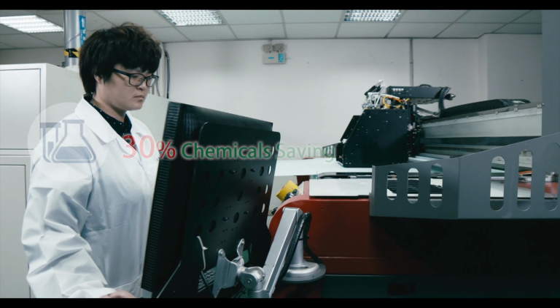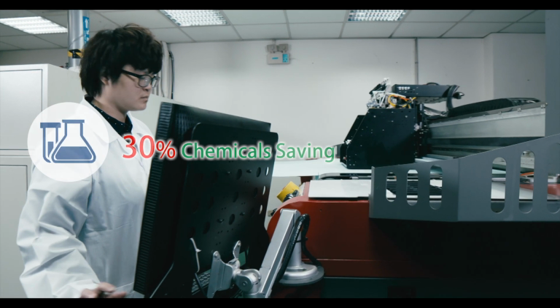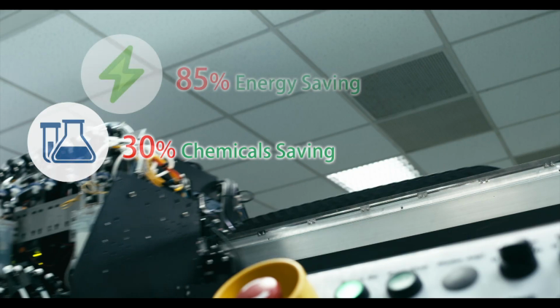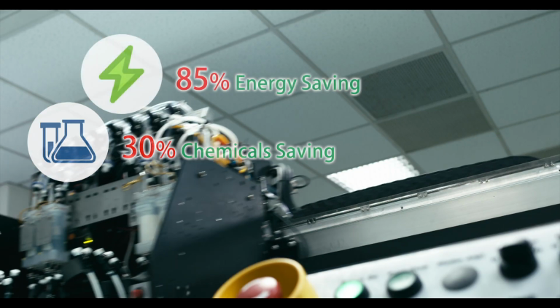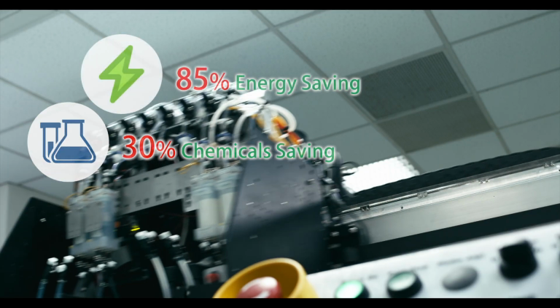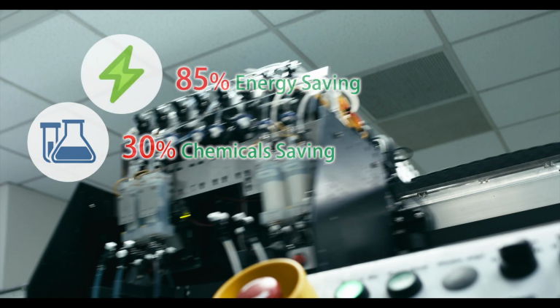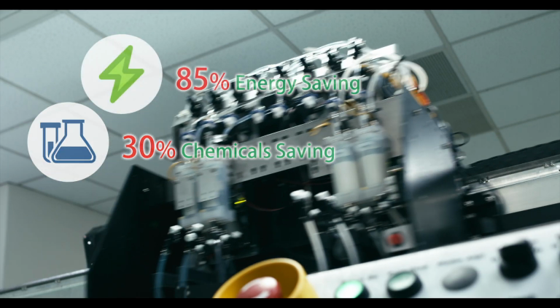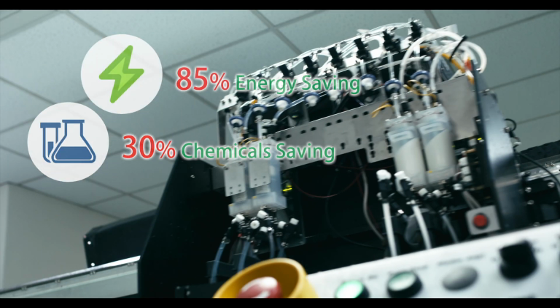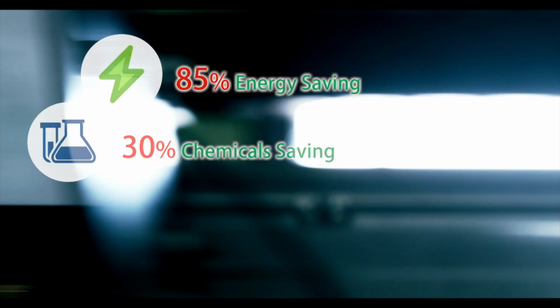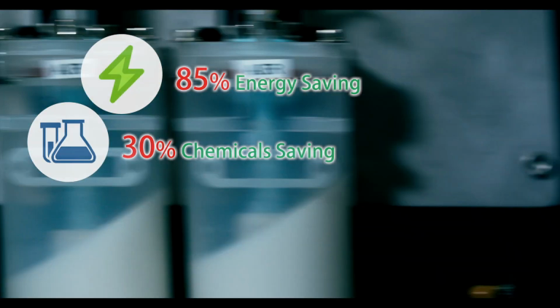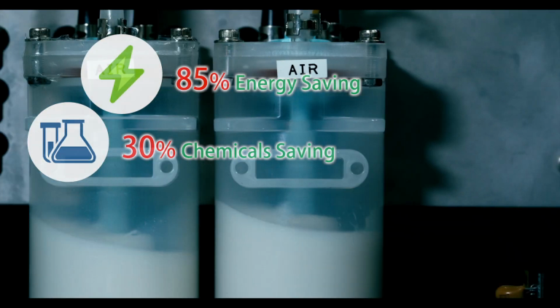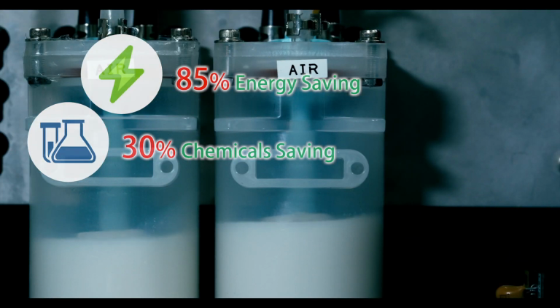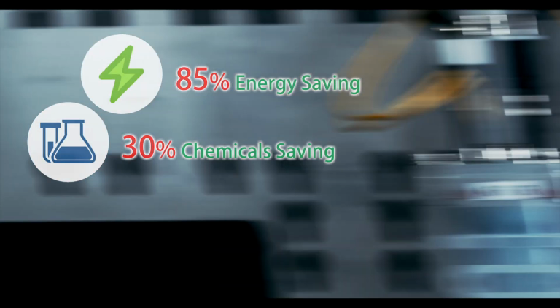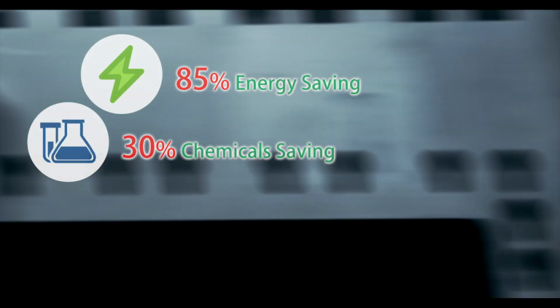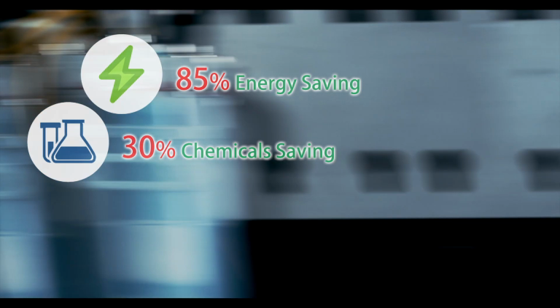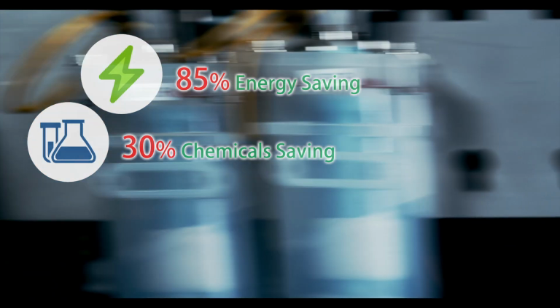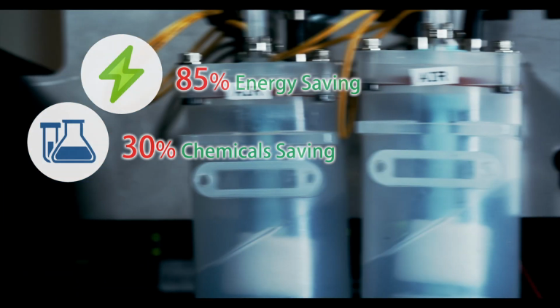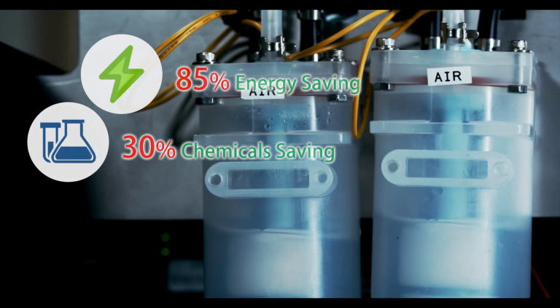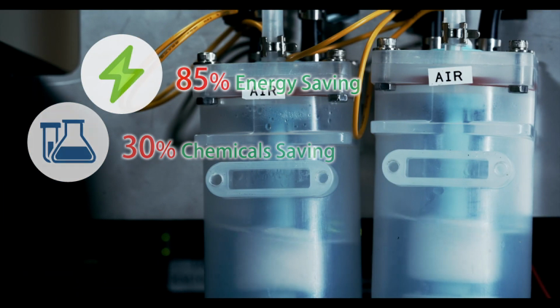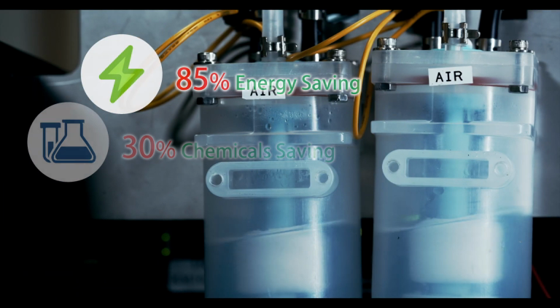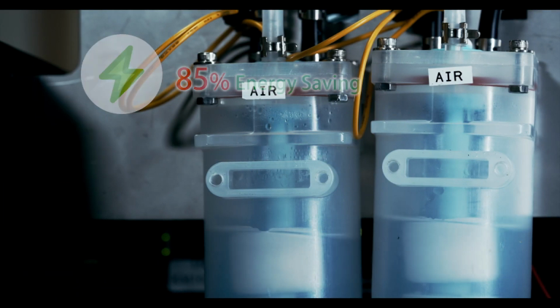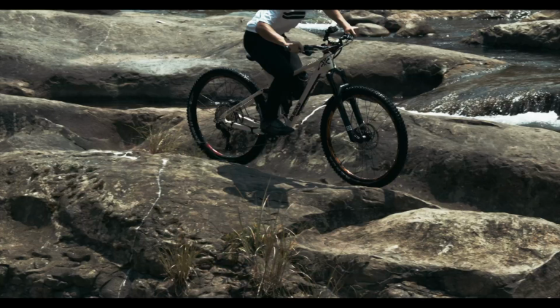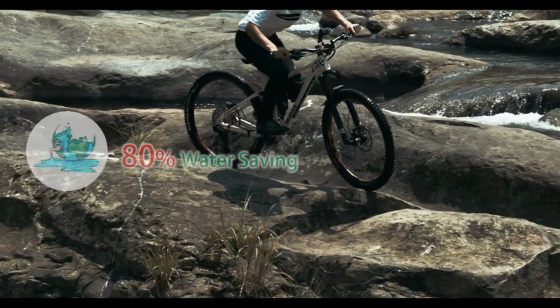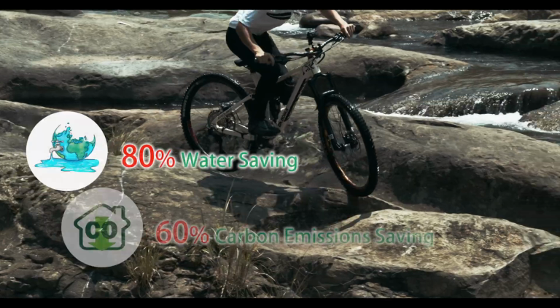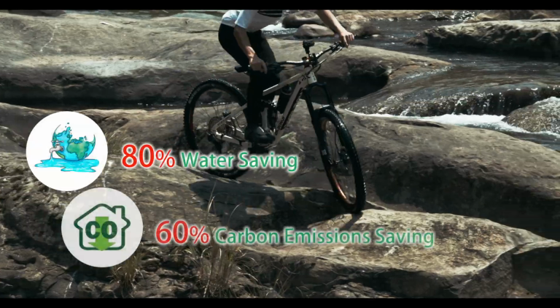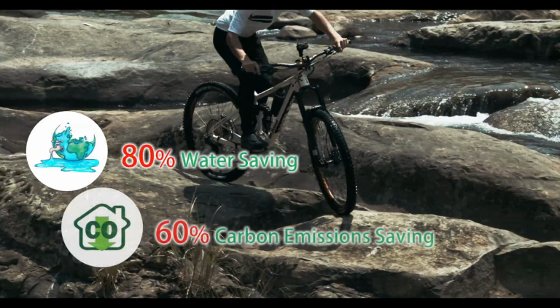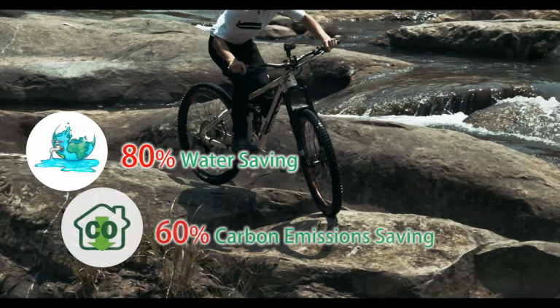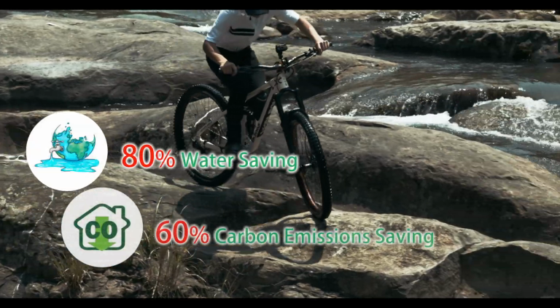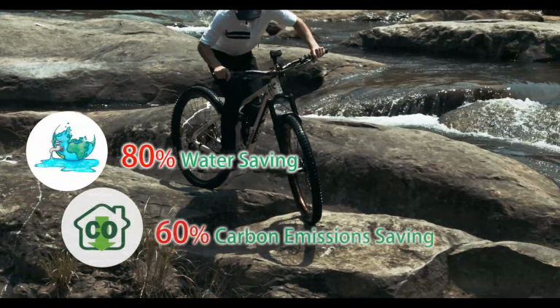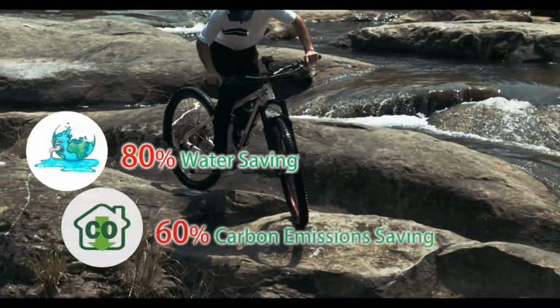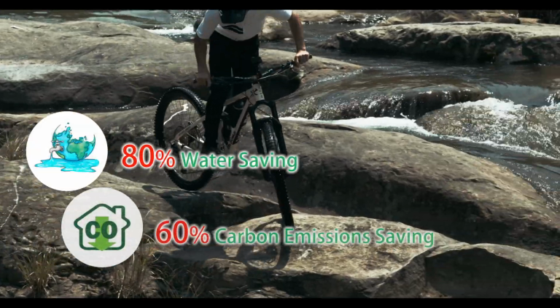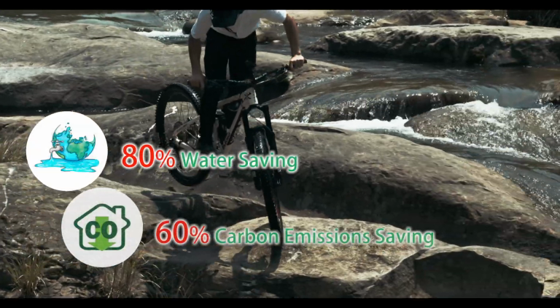DigitalTex can reduce the consumption of chemicals, energy, water, and carbon emissions.